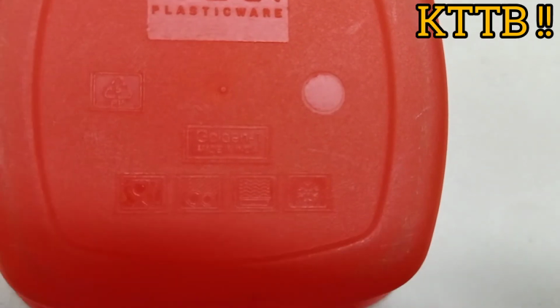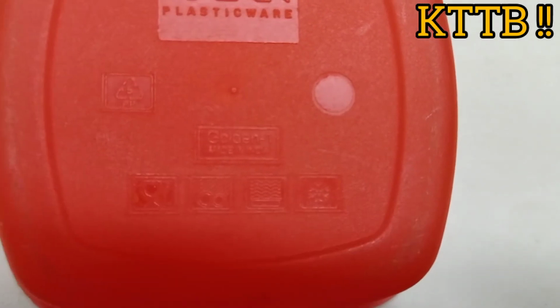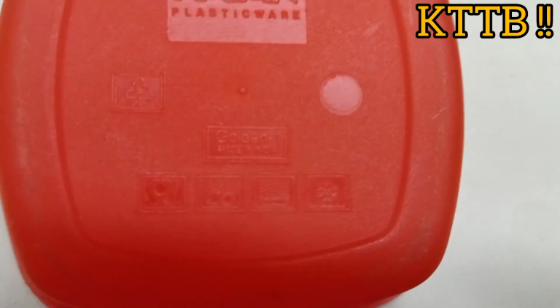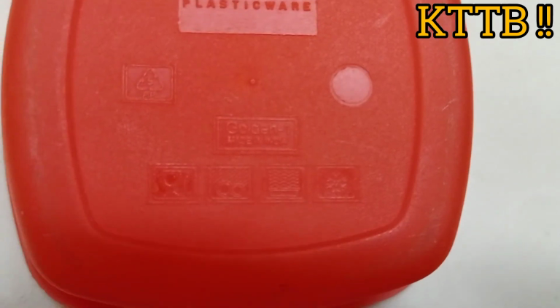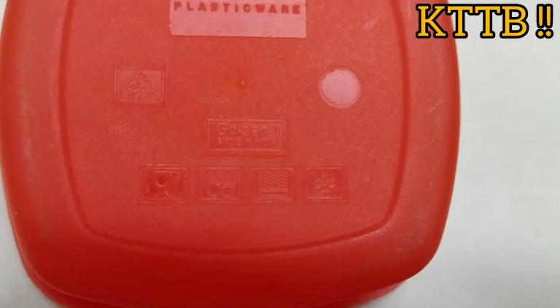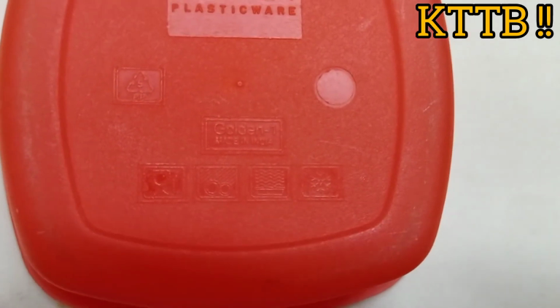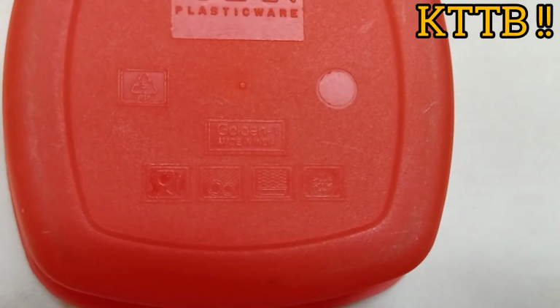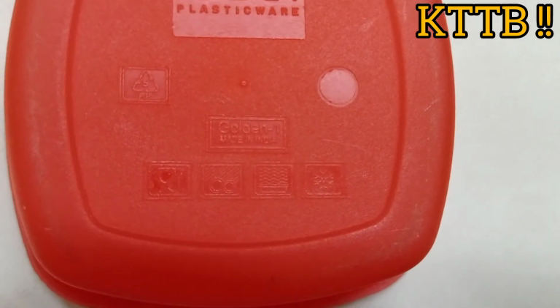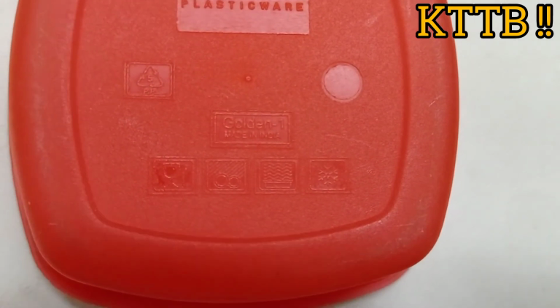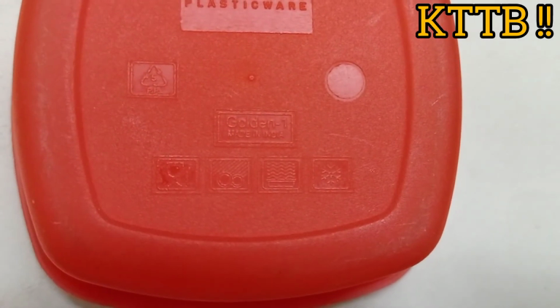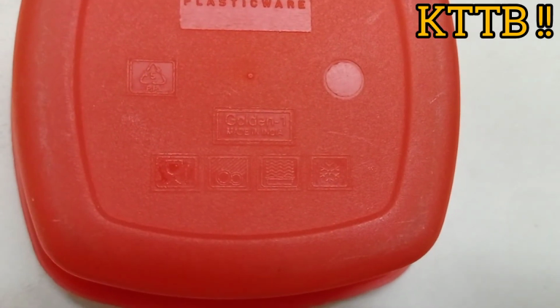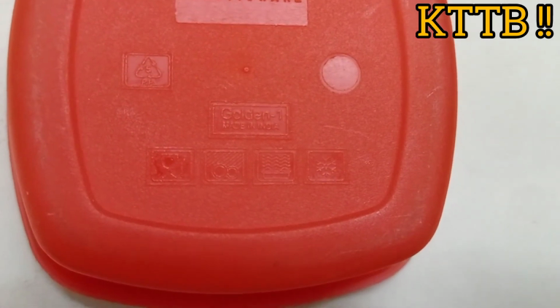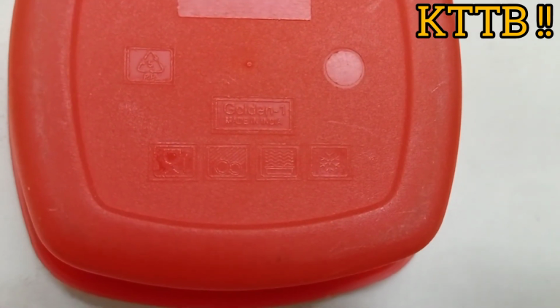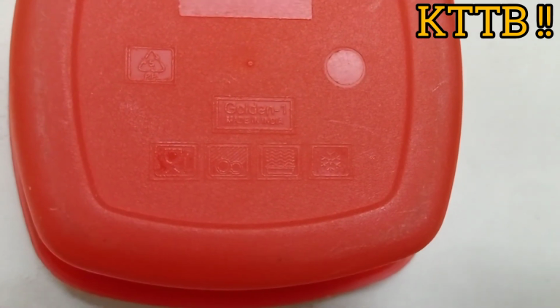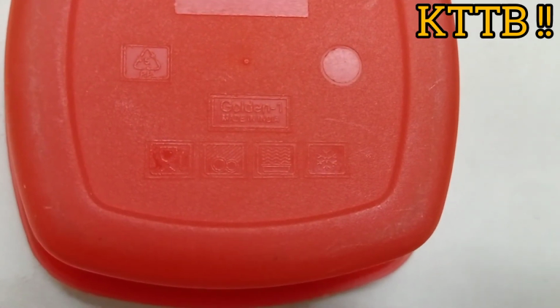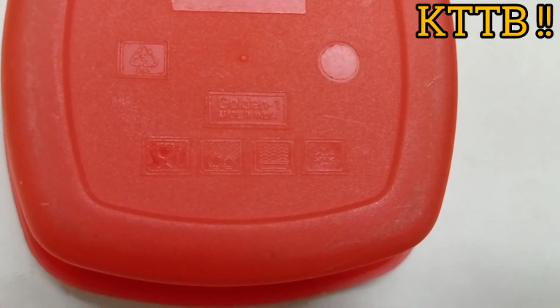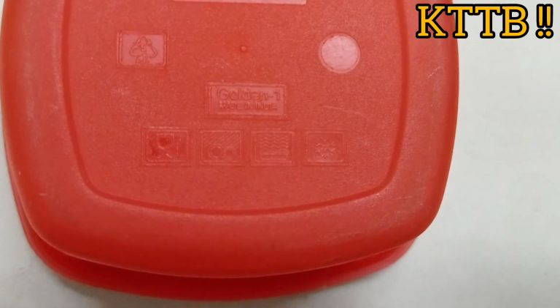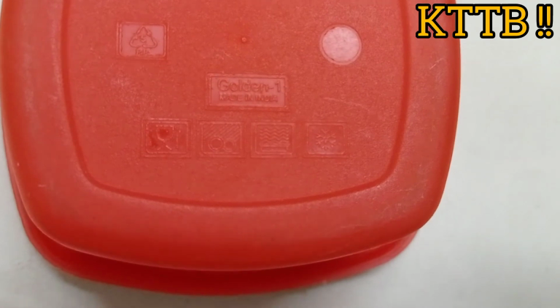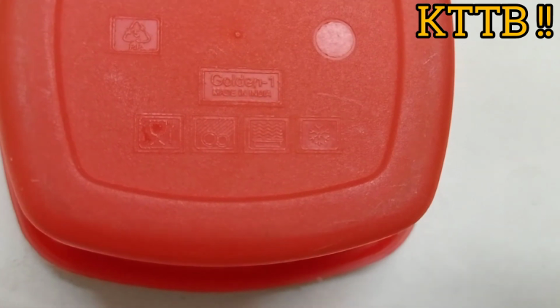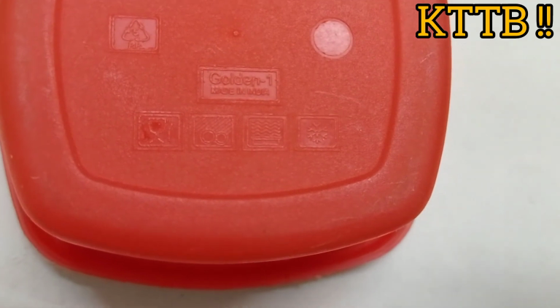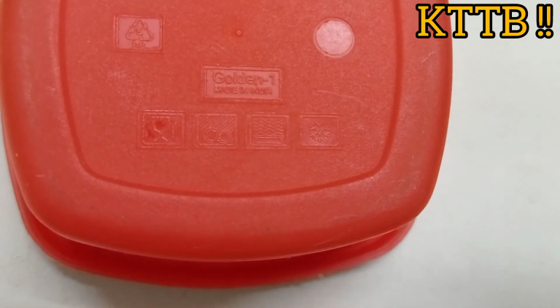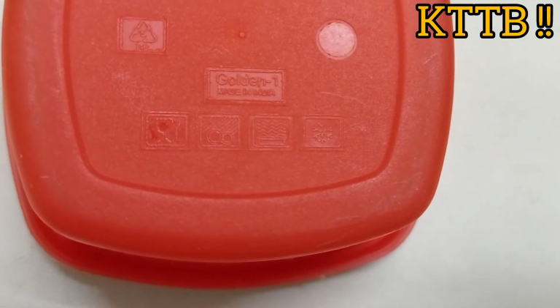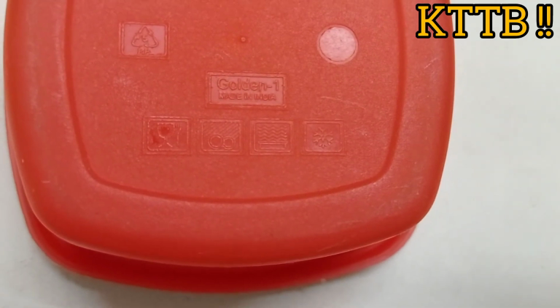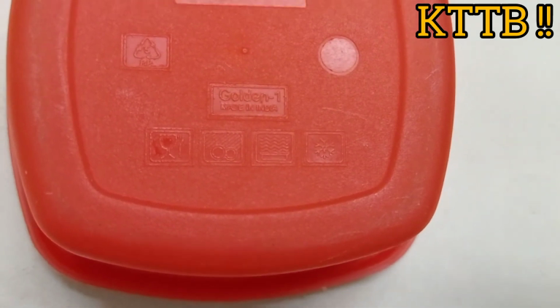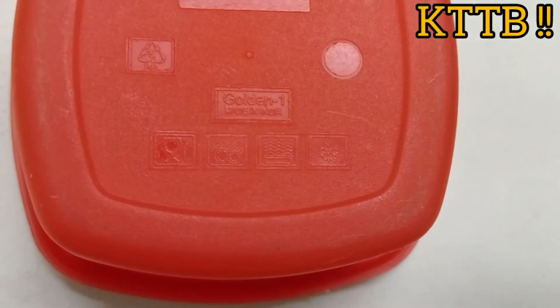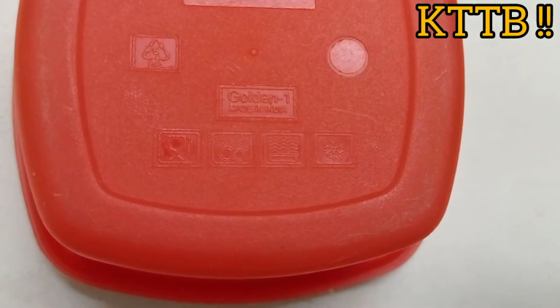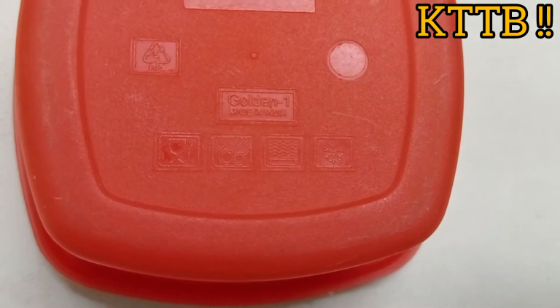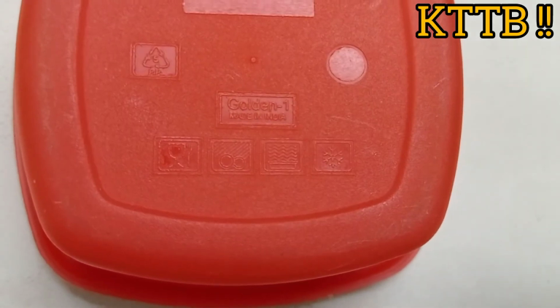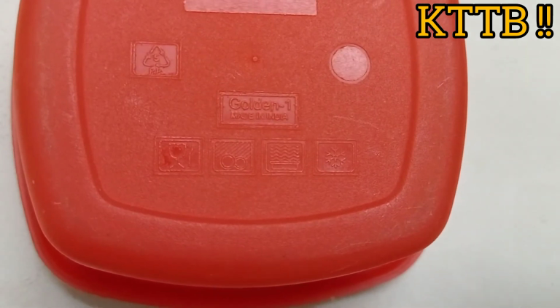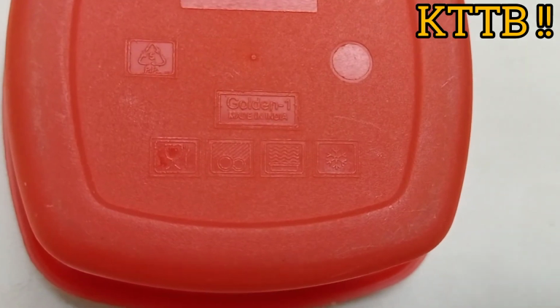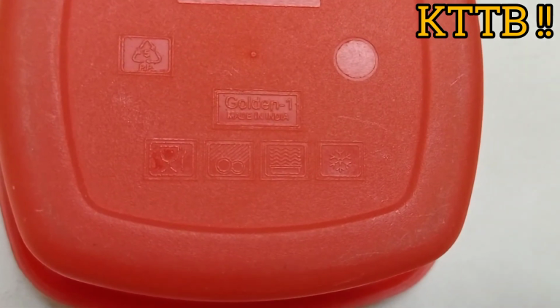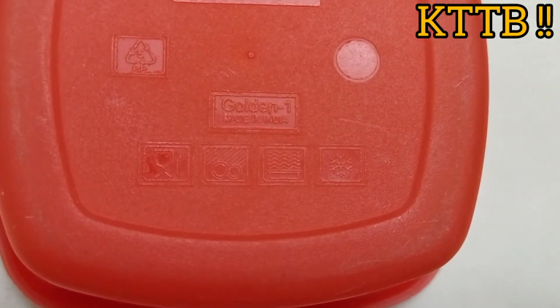Under any Tupperware container there are symbols that show you whether it is dishwasher safe, whether it can be microwaved or frozen, and how to recycle that container.